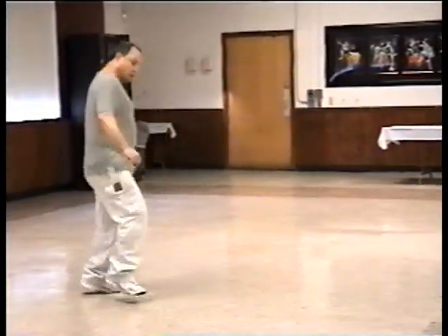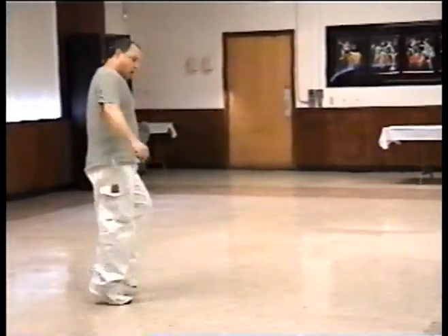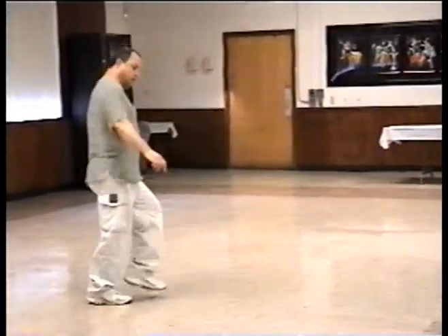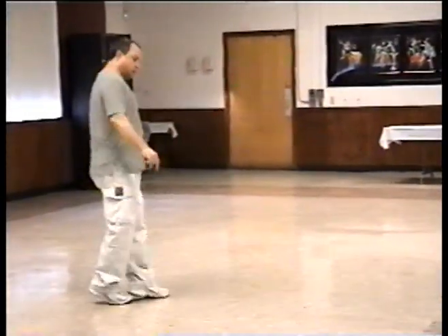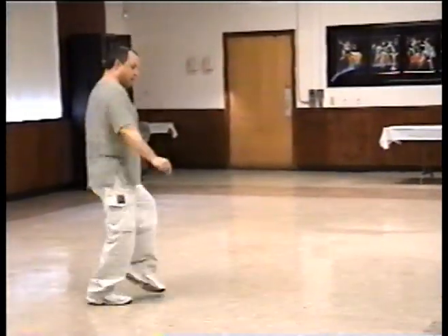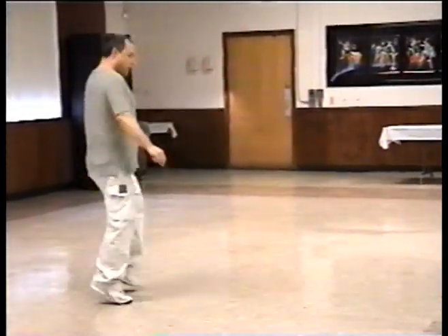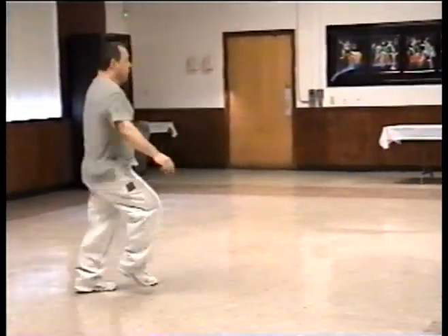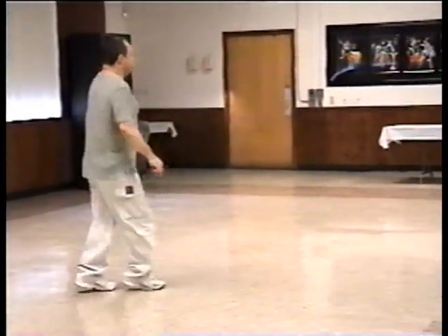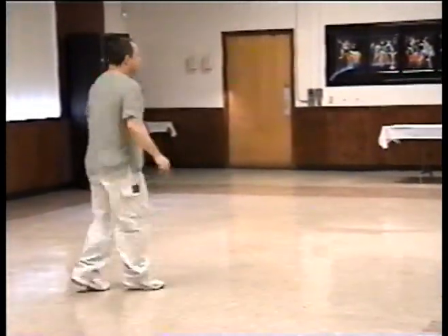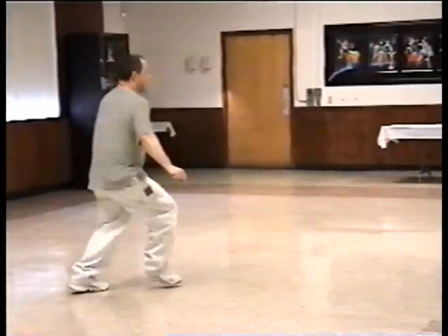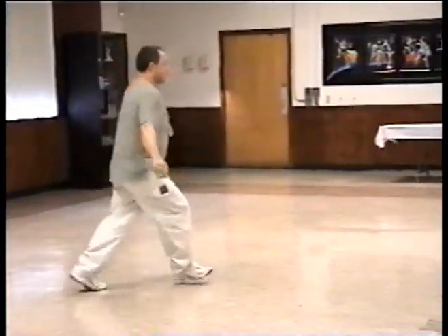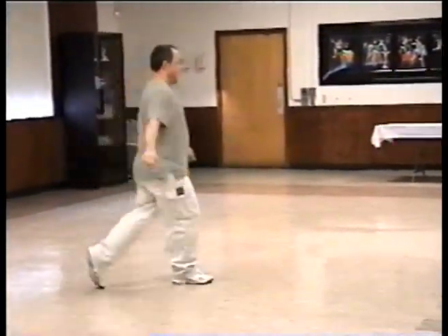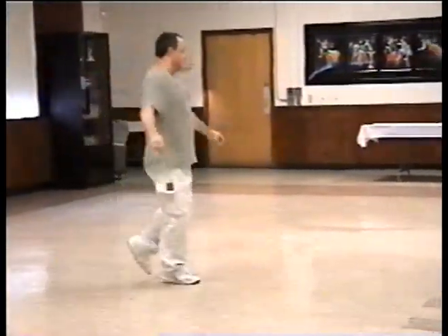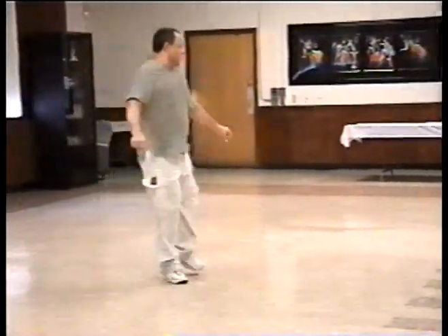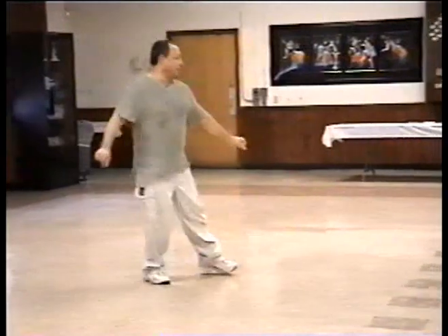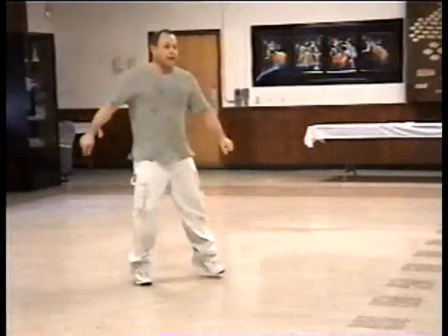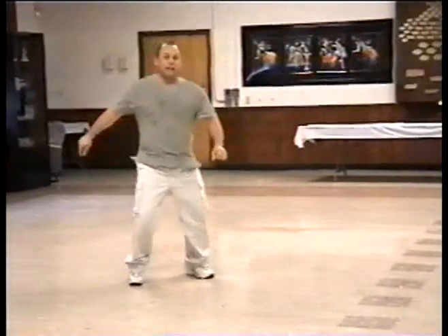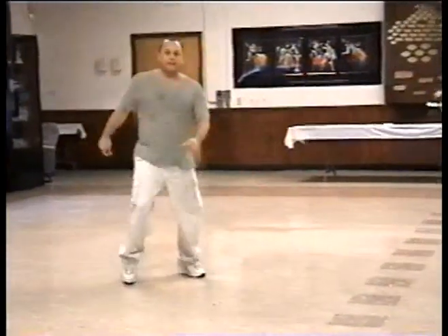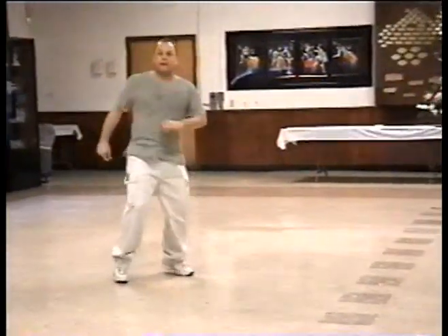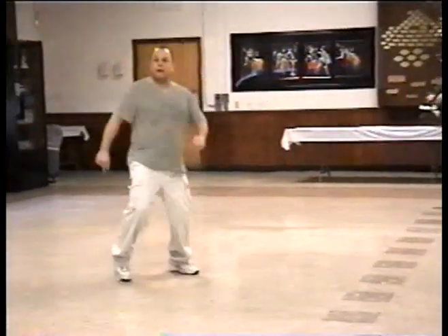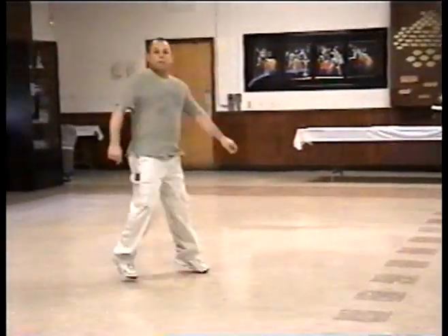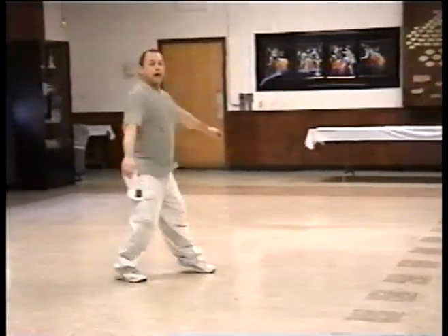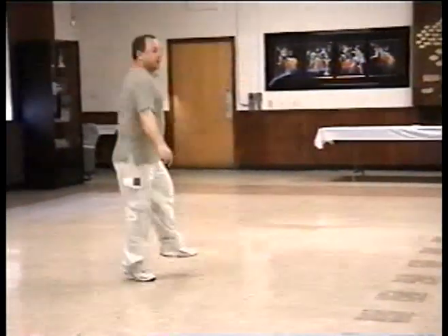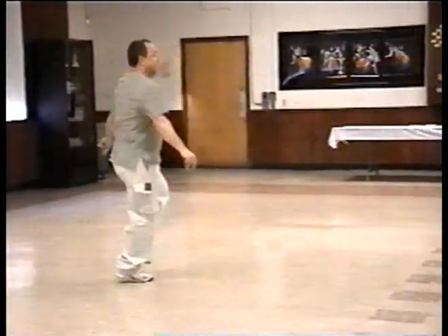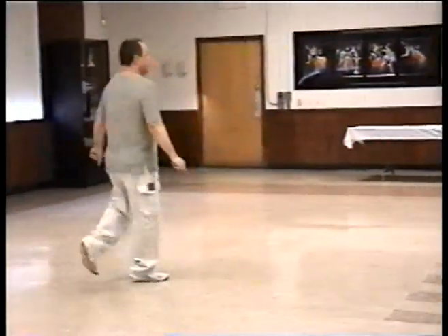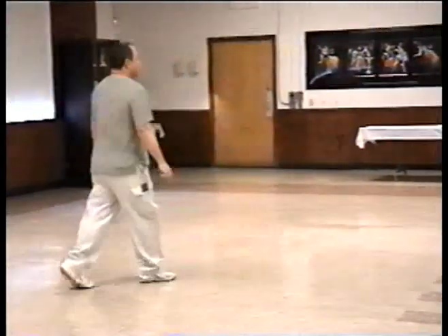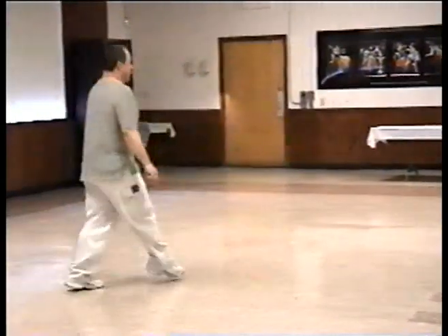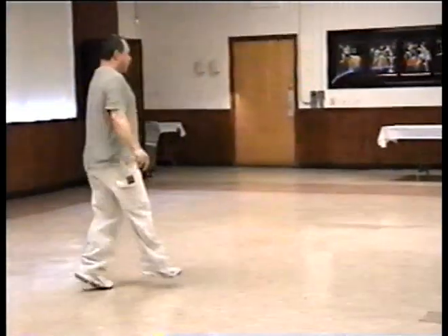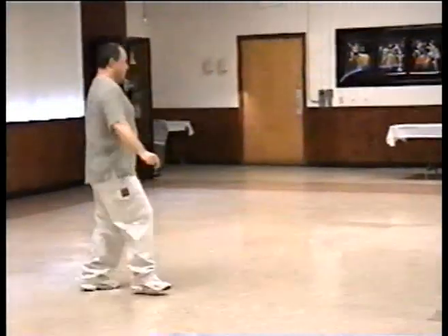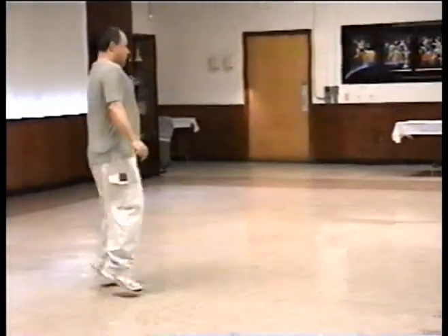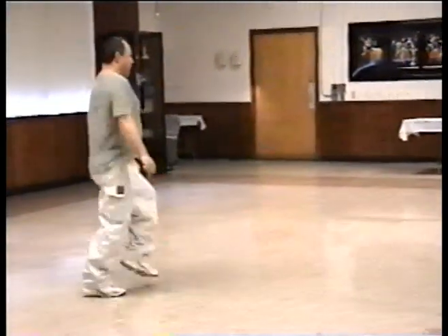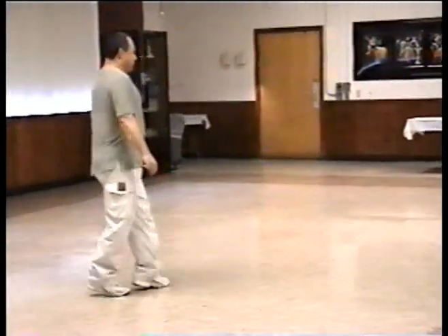Hop, two, three, hop, two, three, right, left, back, two, hop.